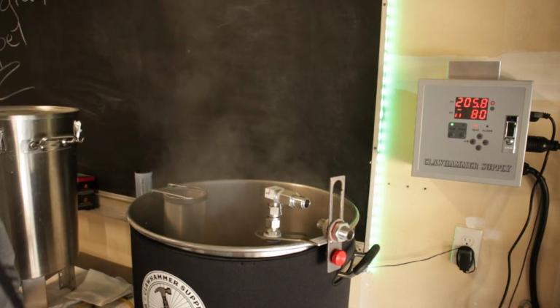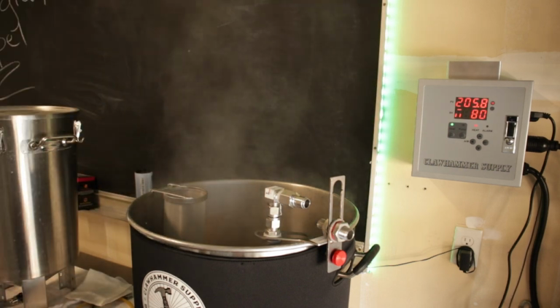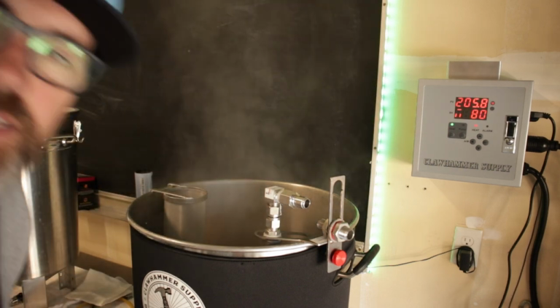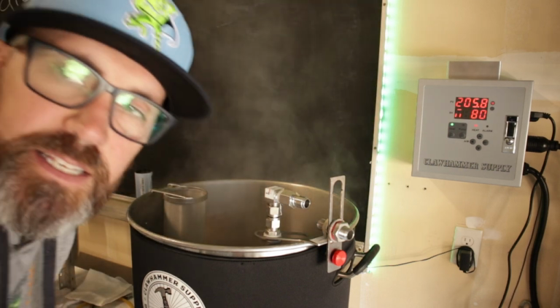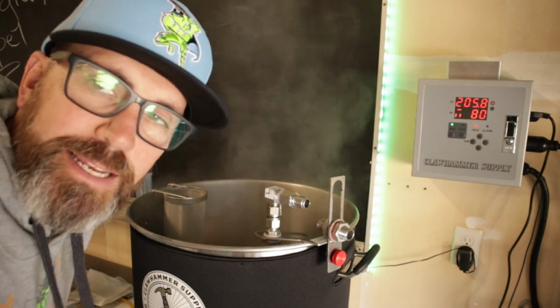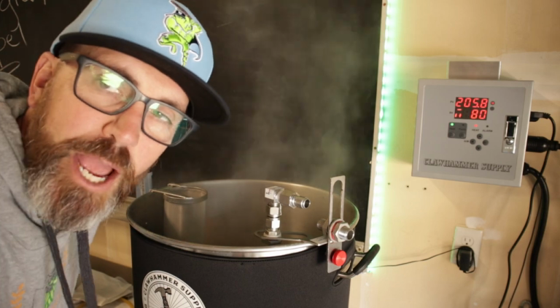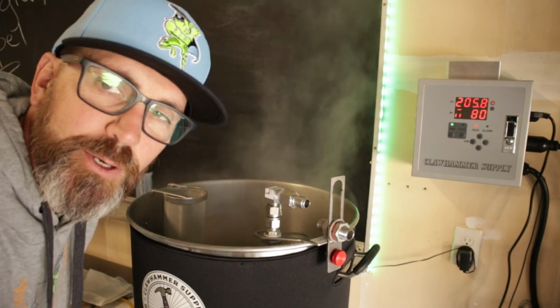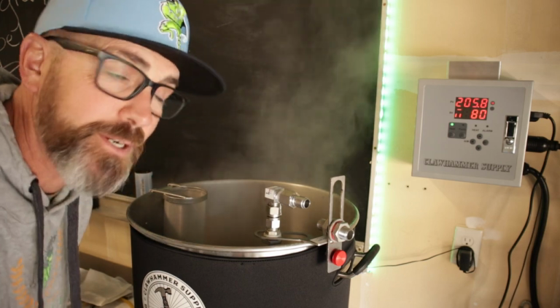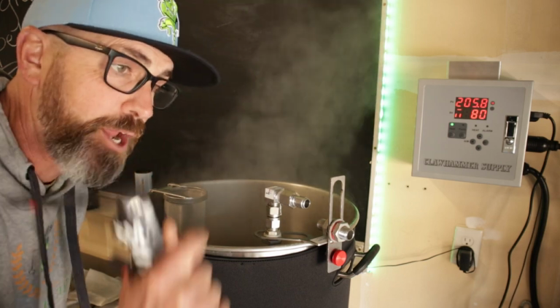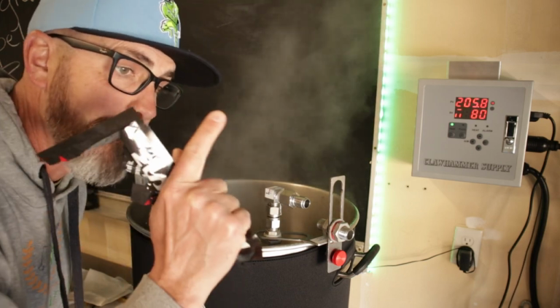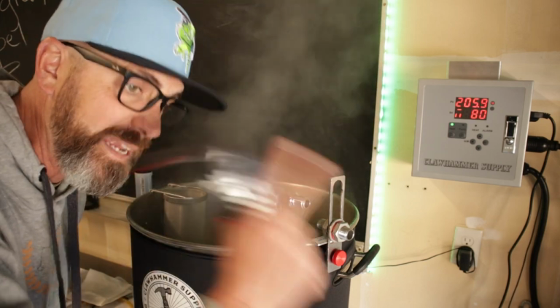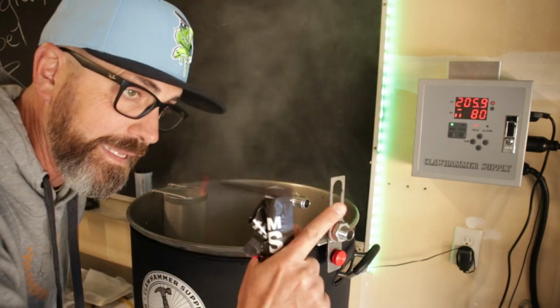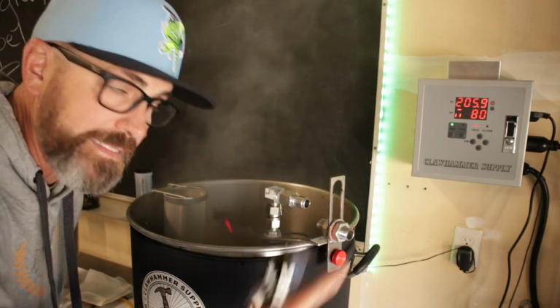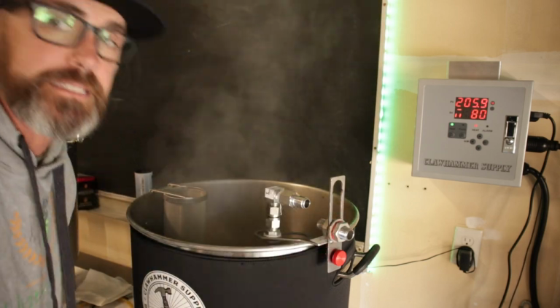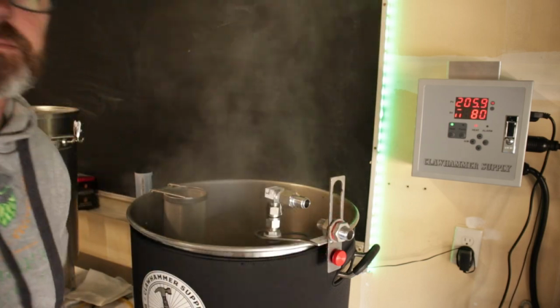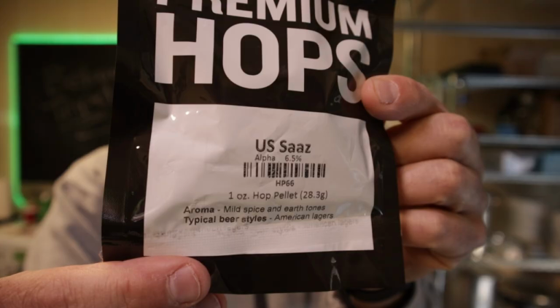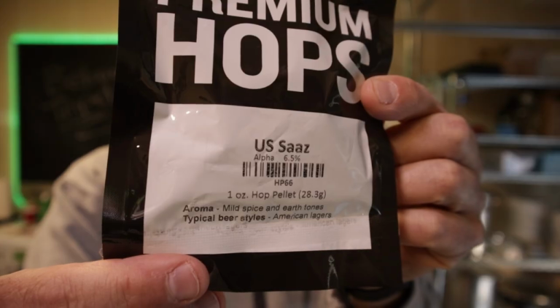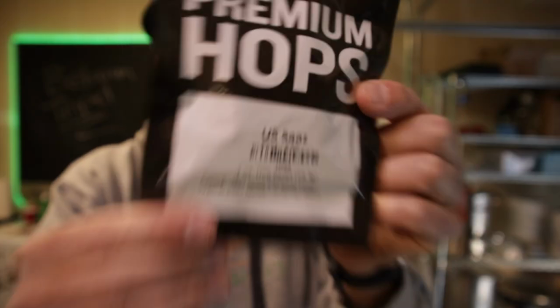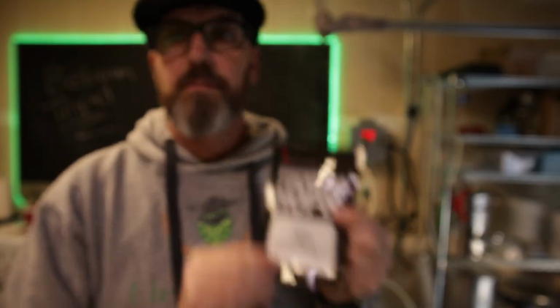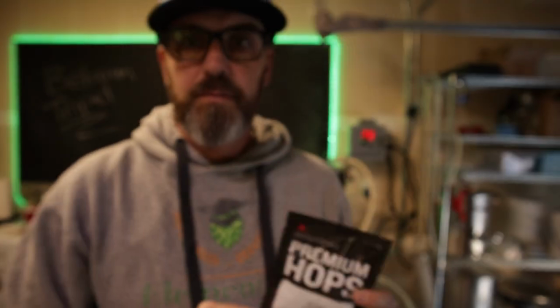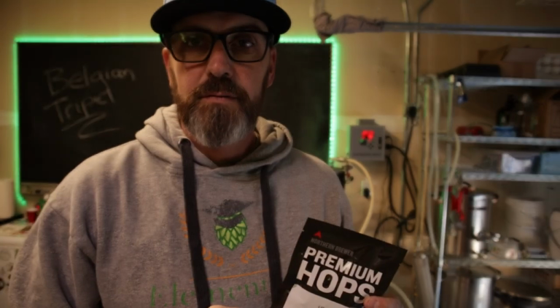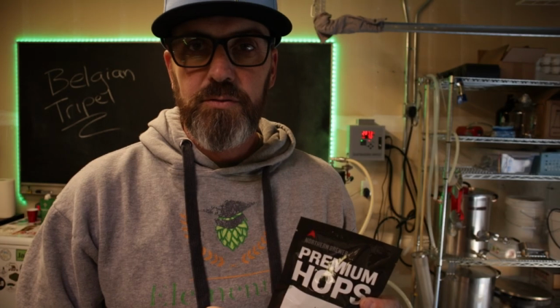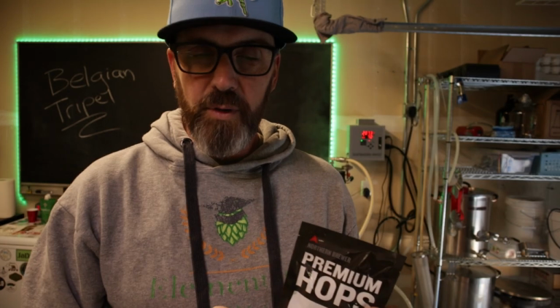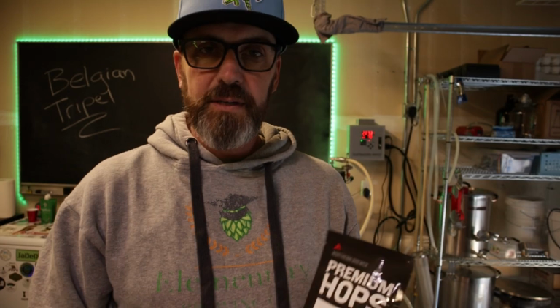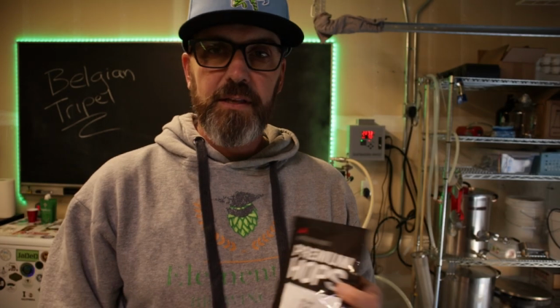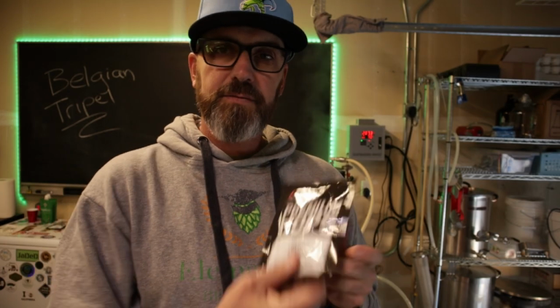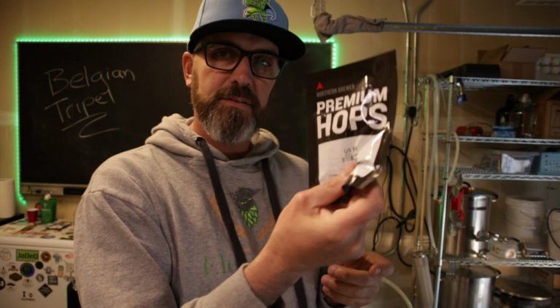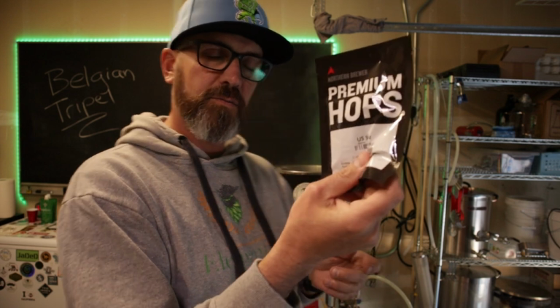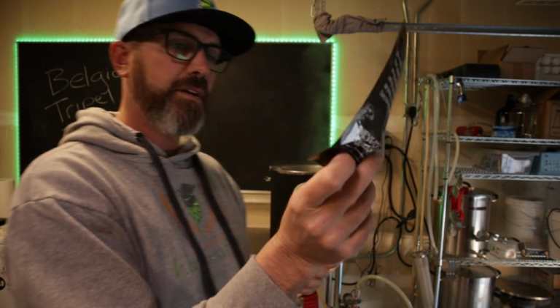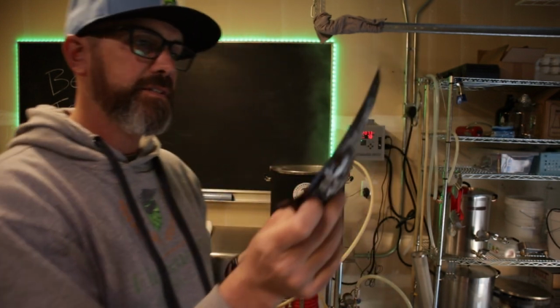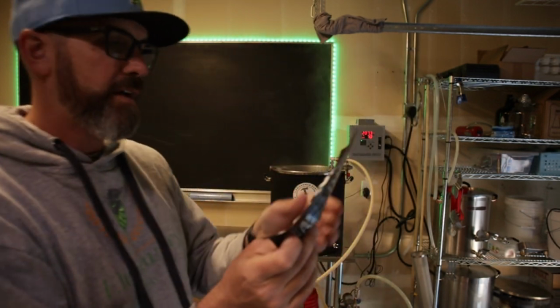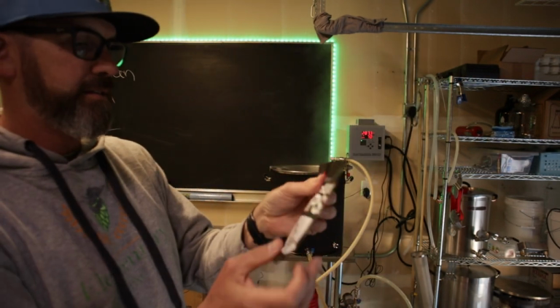60-minute timer begins. 20 minutes left — one ounce of Saaz going in.